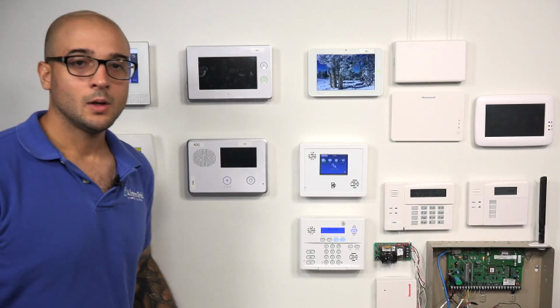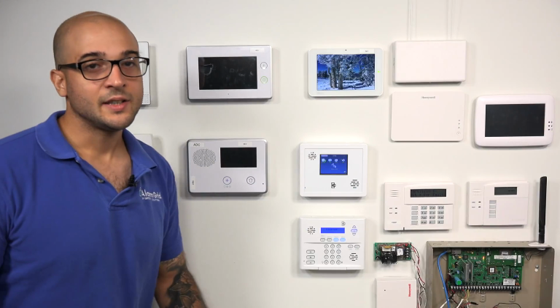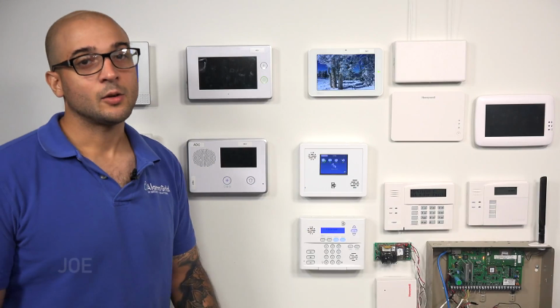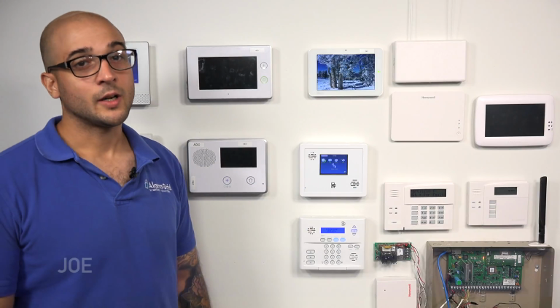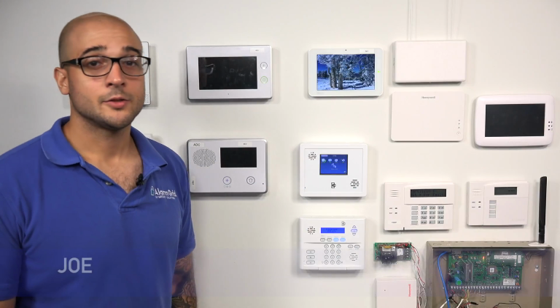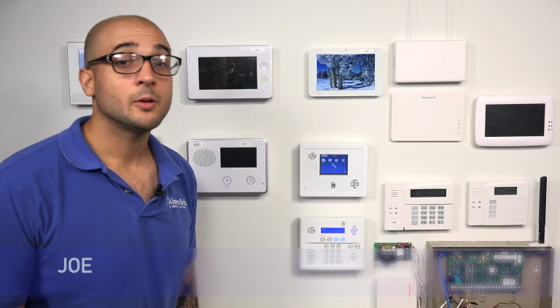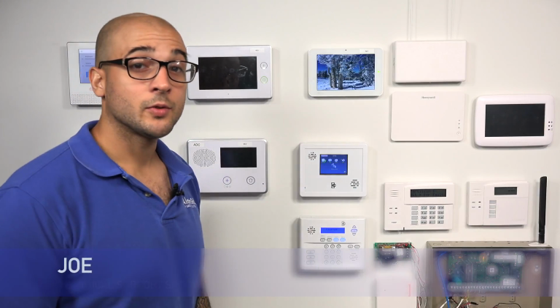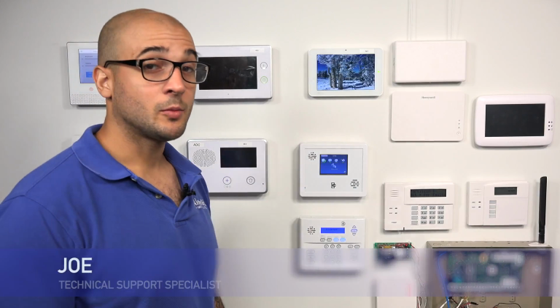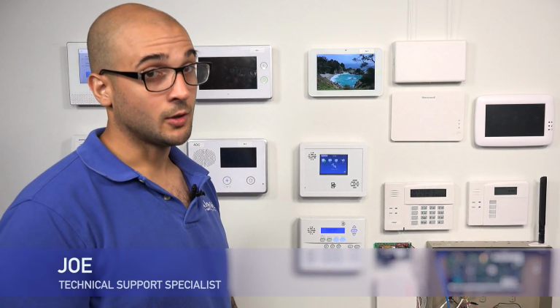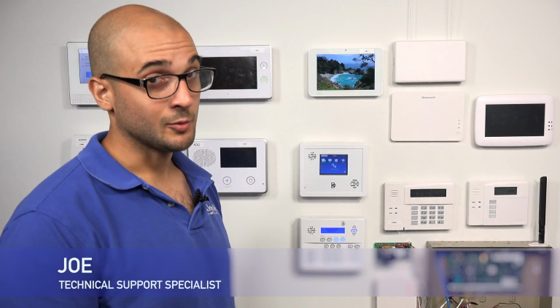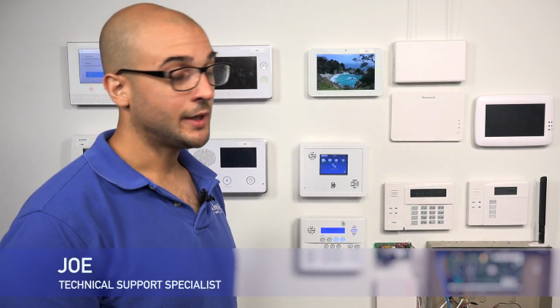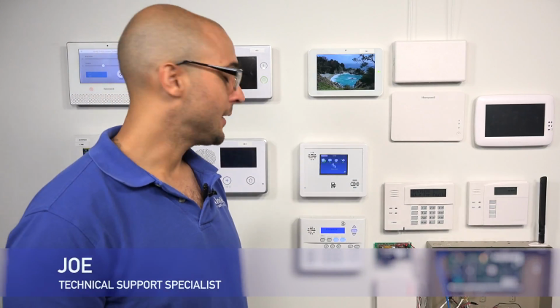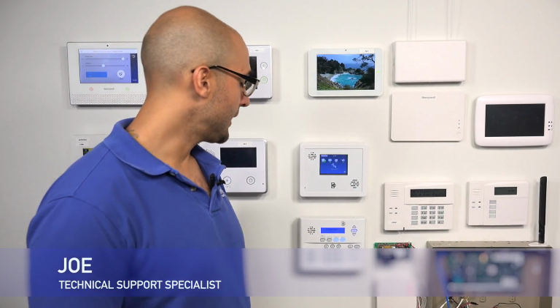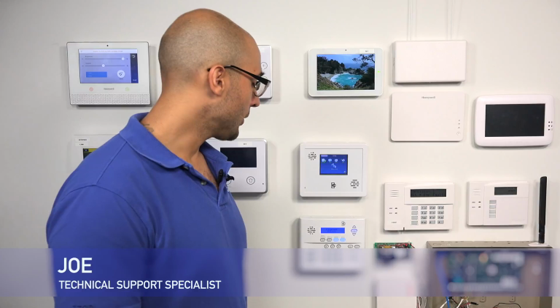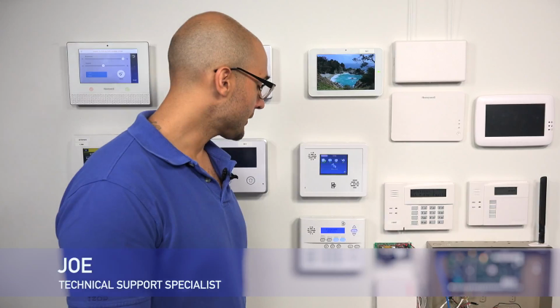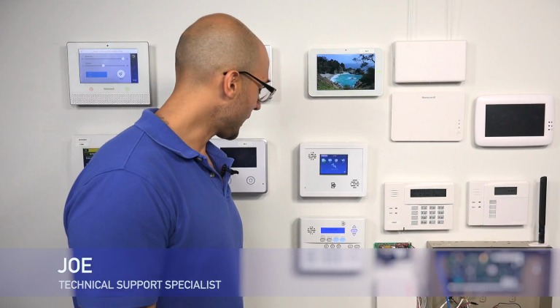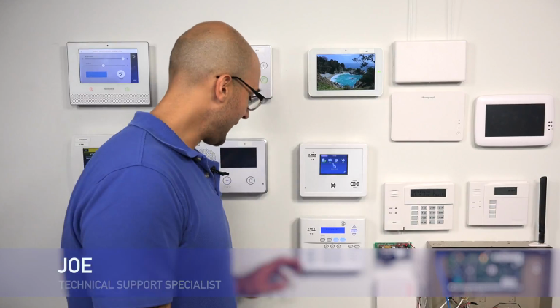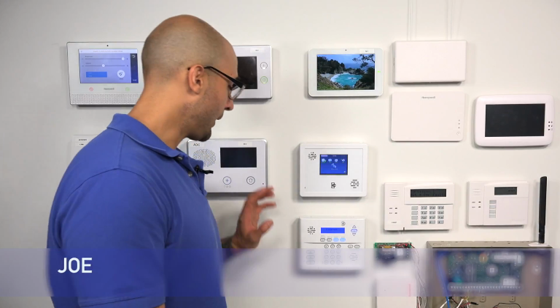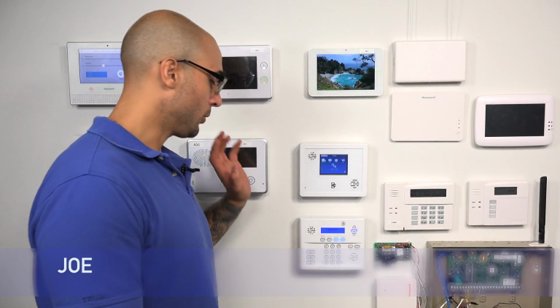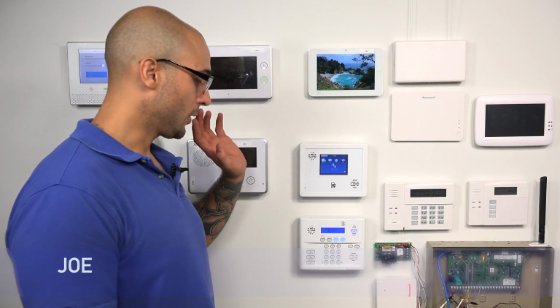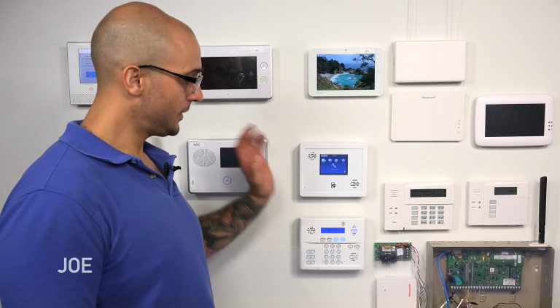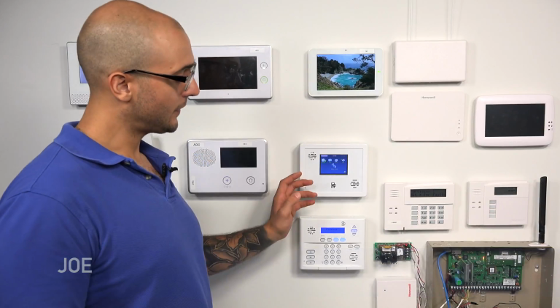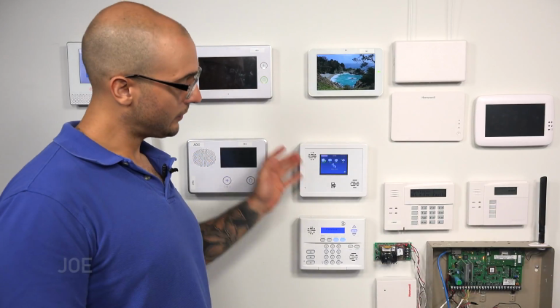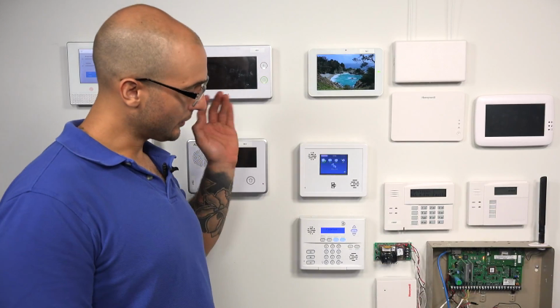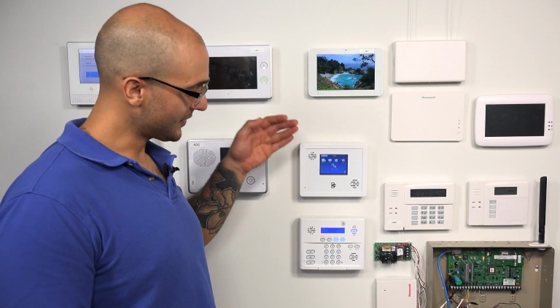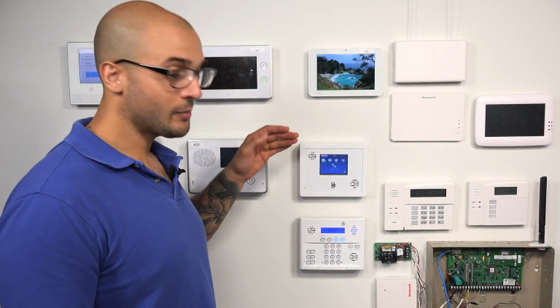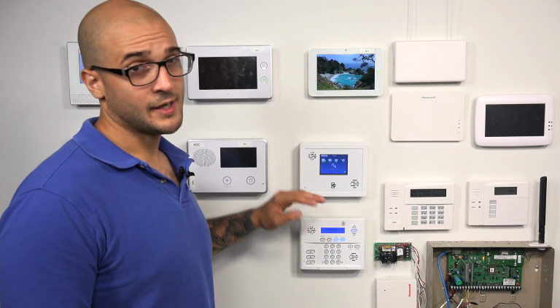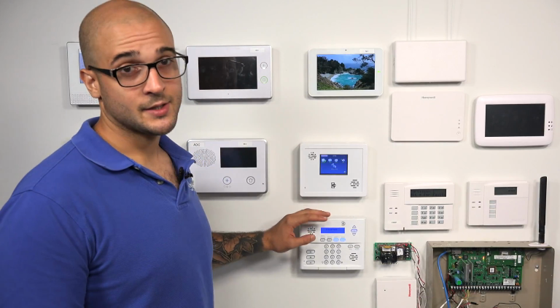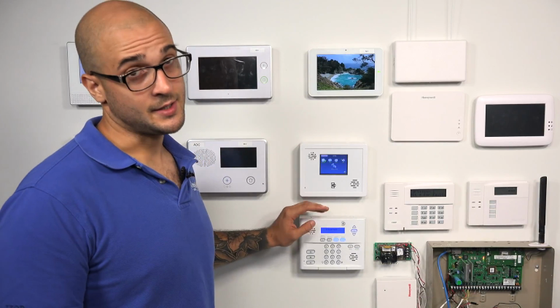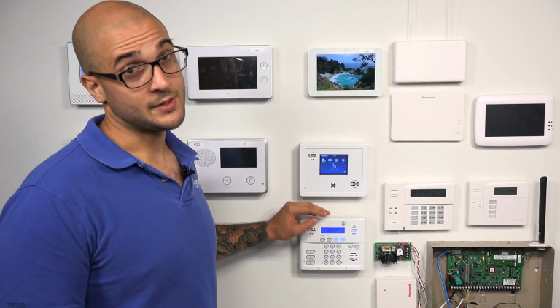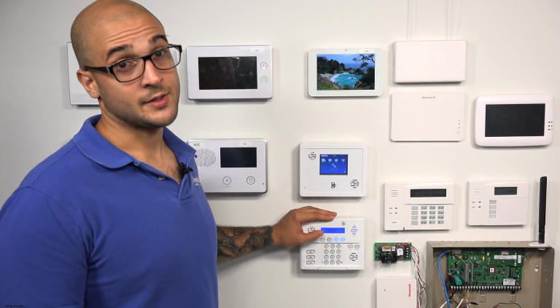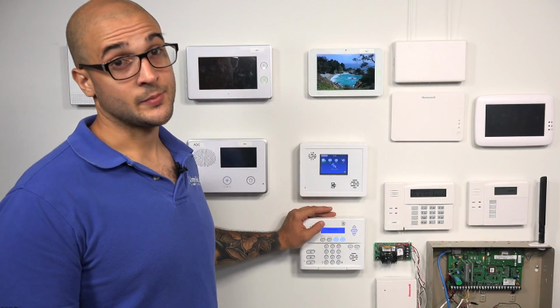Hi, DIYers. Joe from AlarmGrid. And today, we're going to talk about how to enroll a key fob to our Simon XT system.